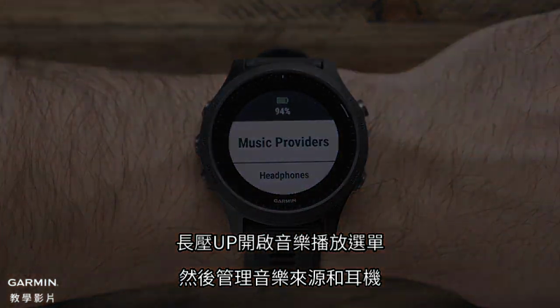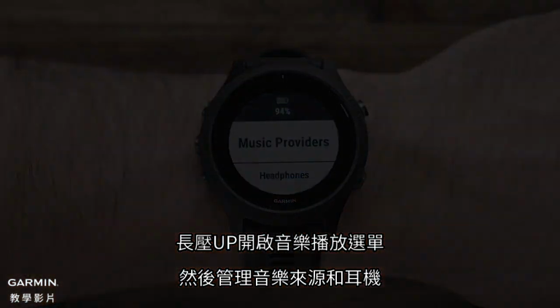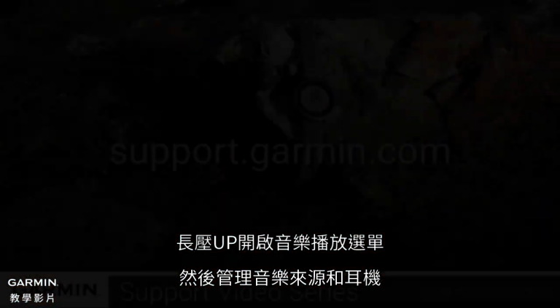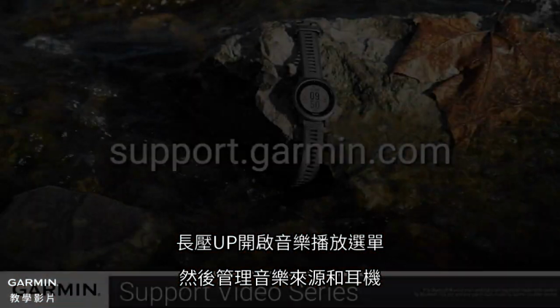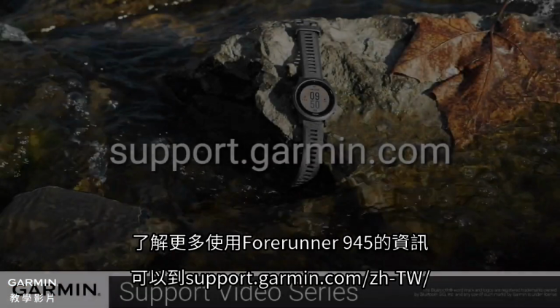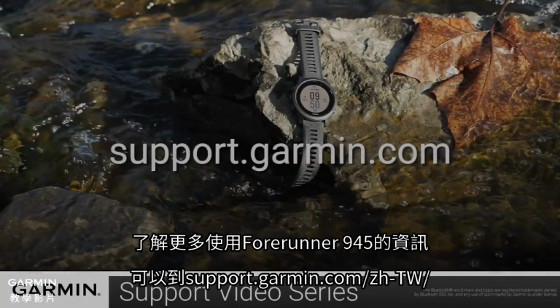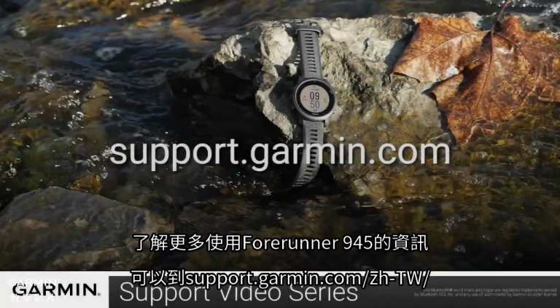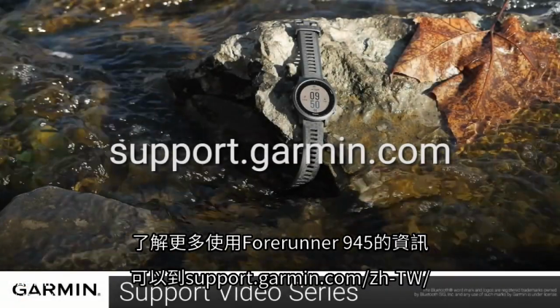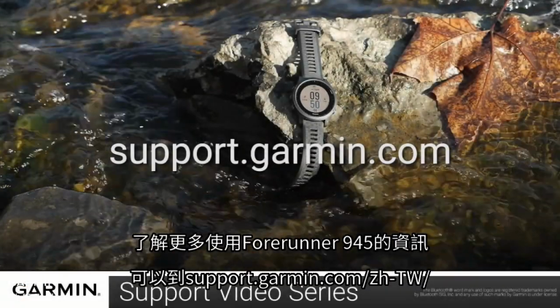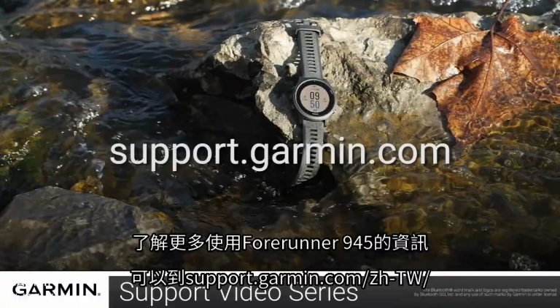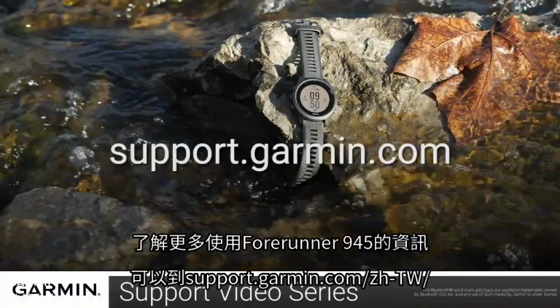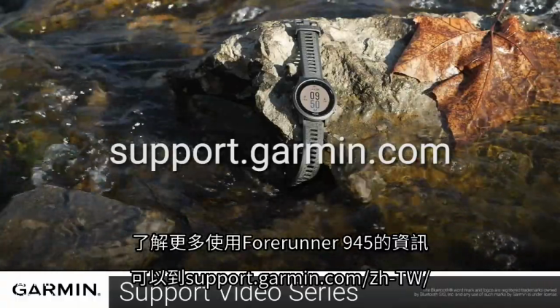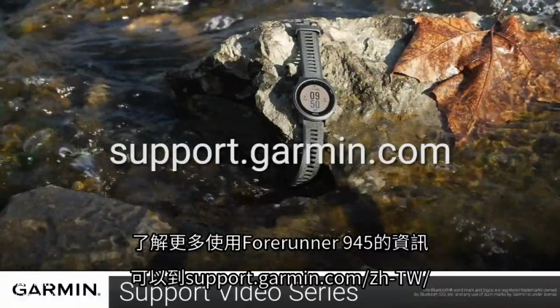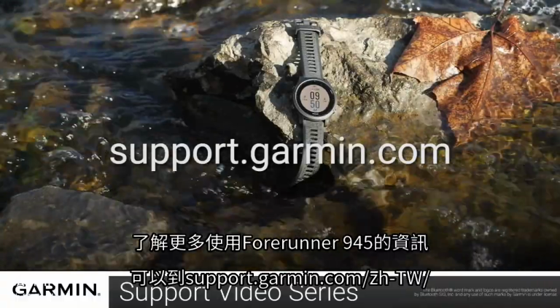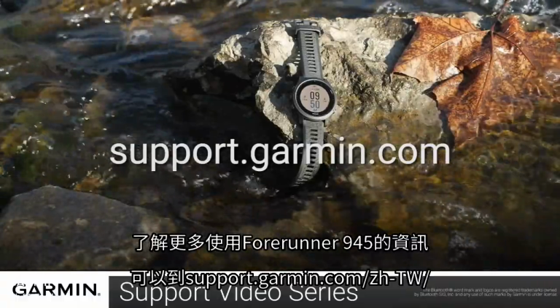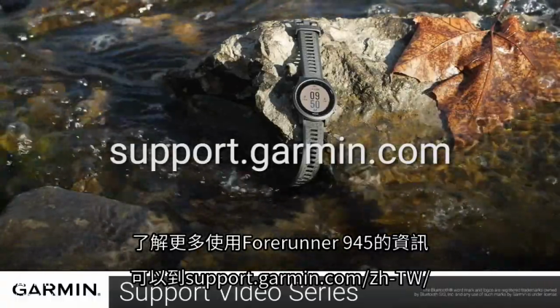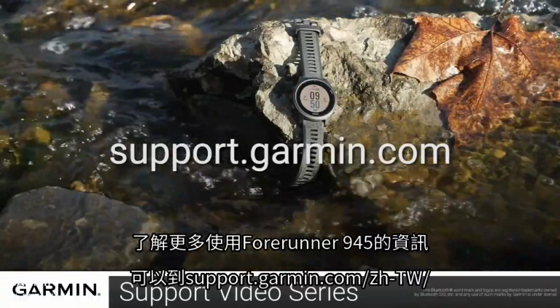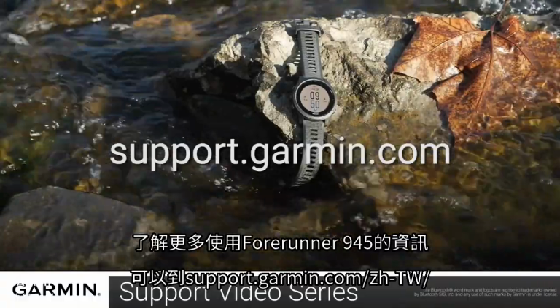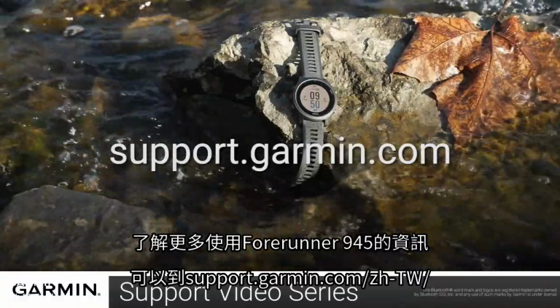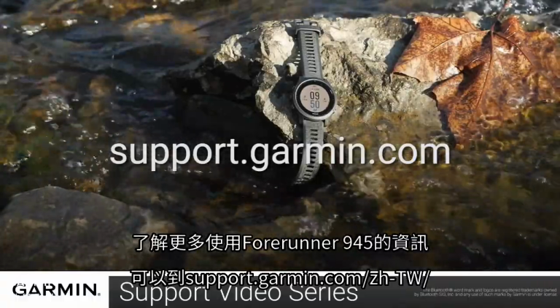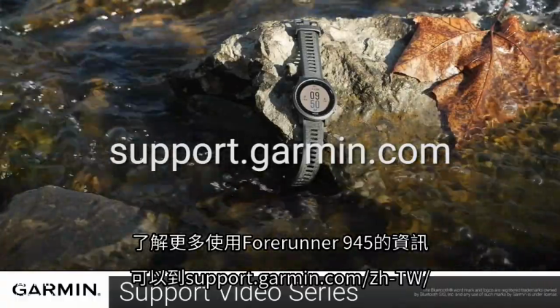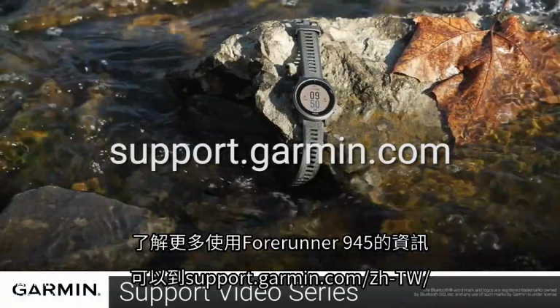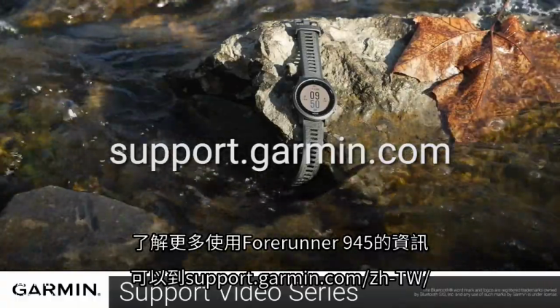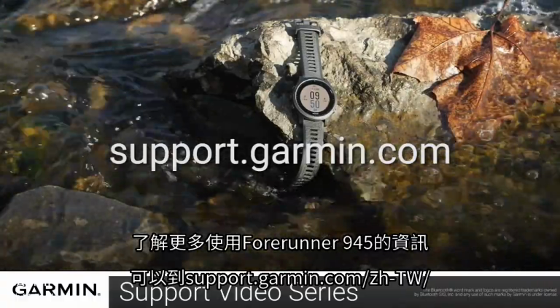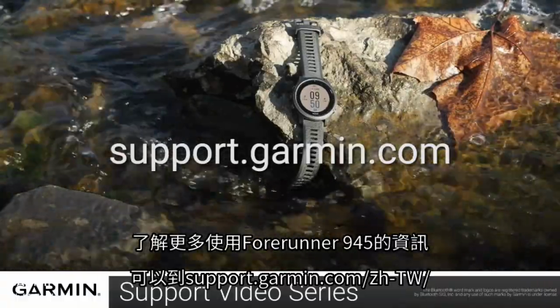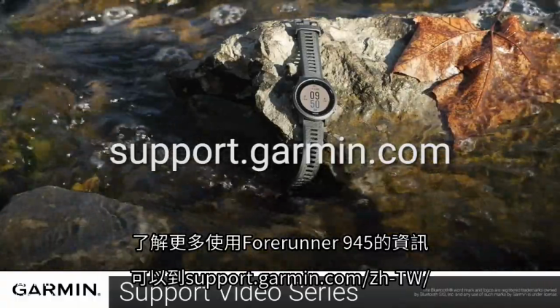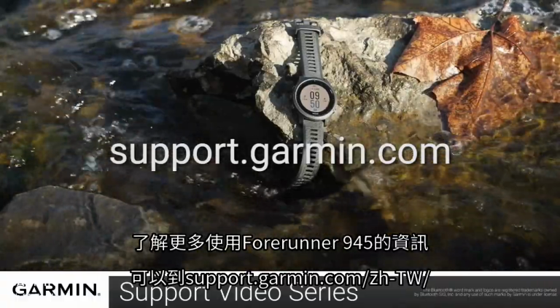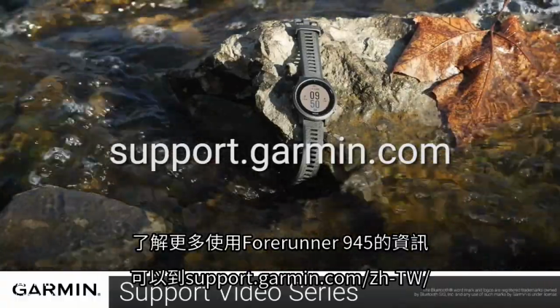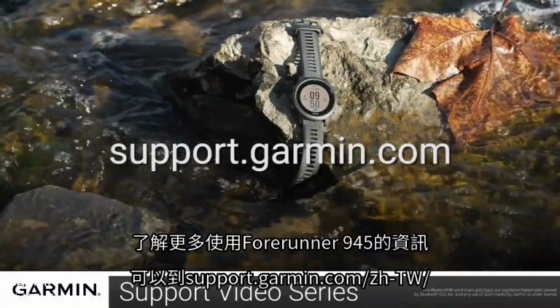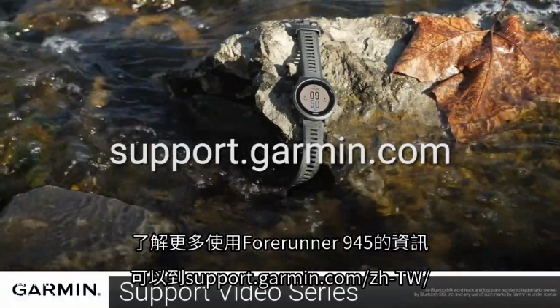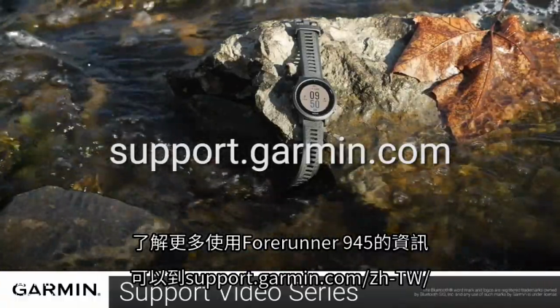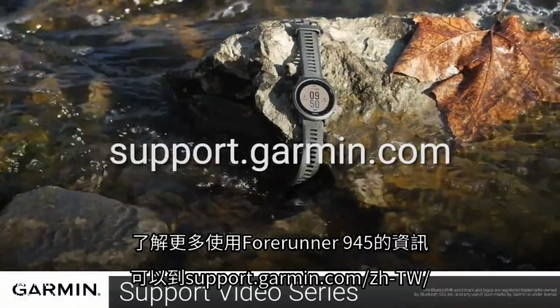For more information on using your Forerunner 945, visit support.garmin.com.